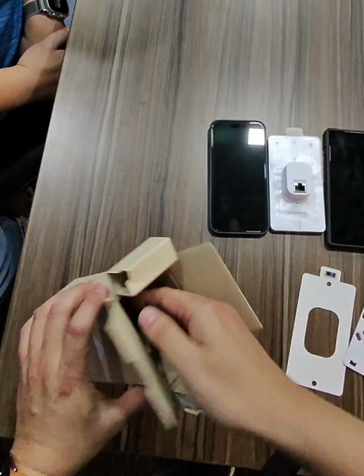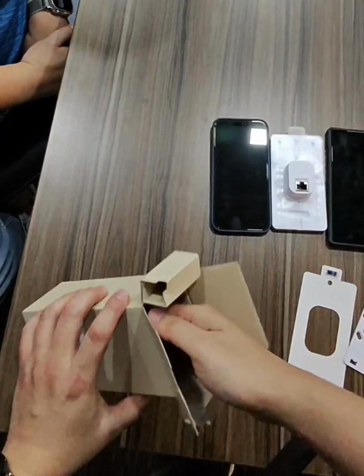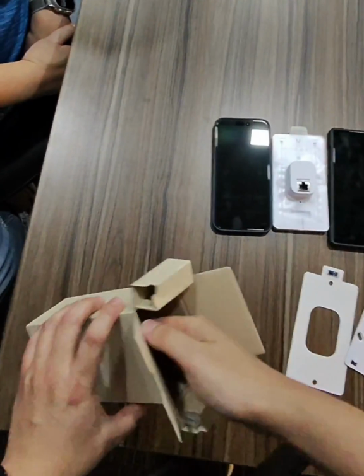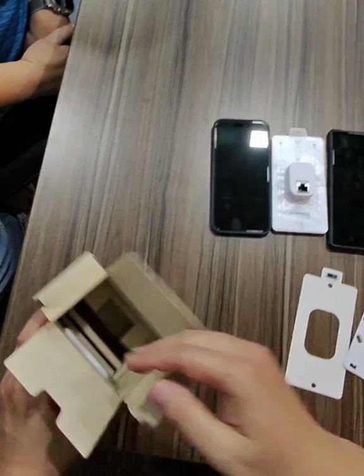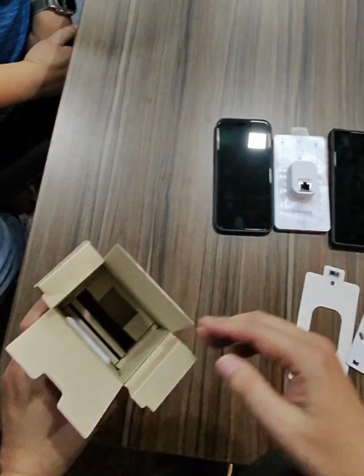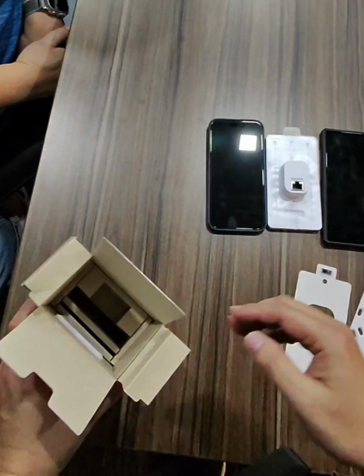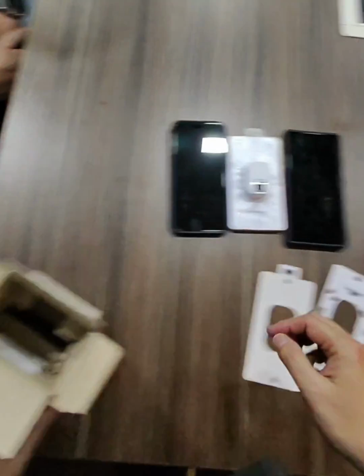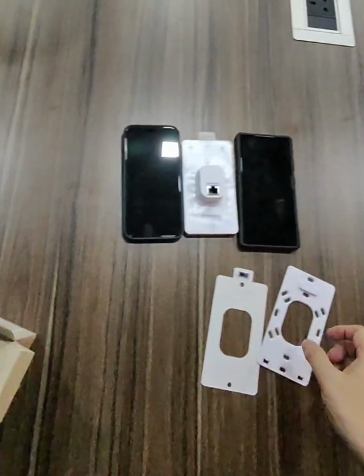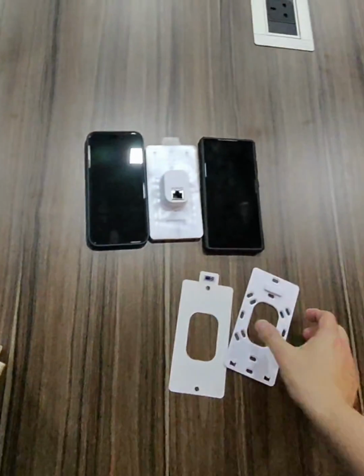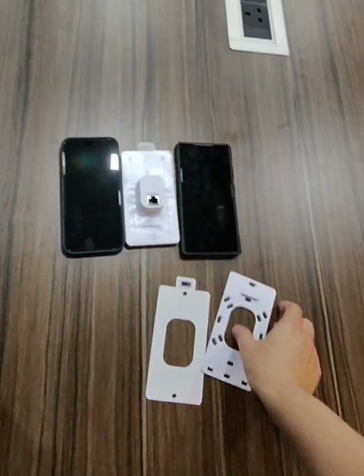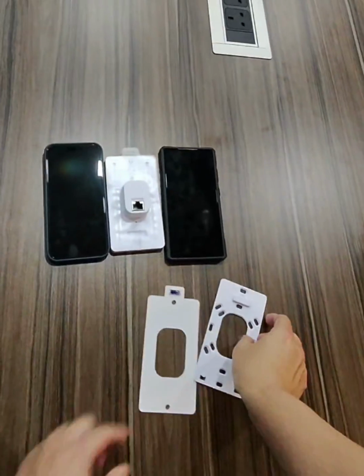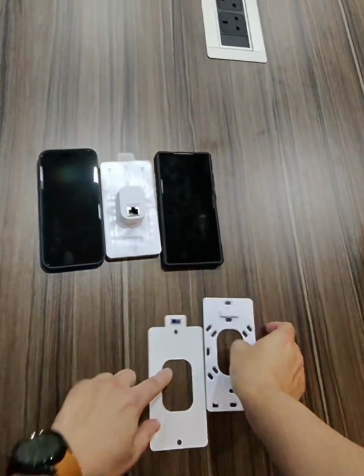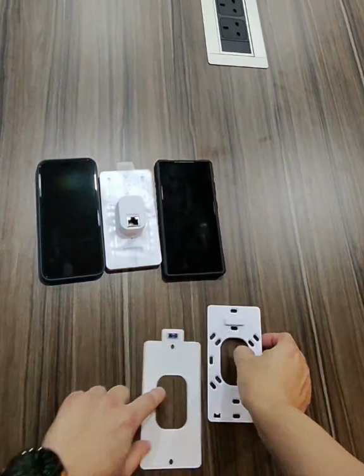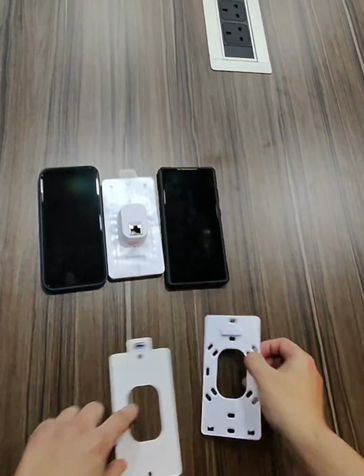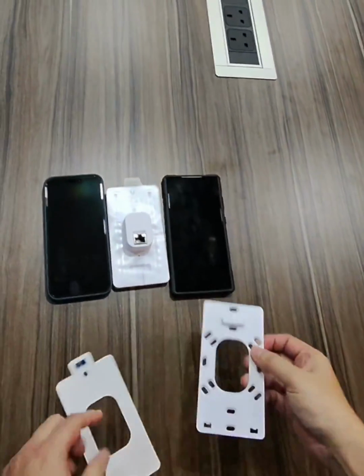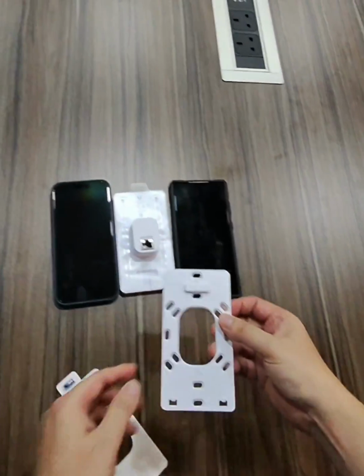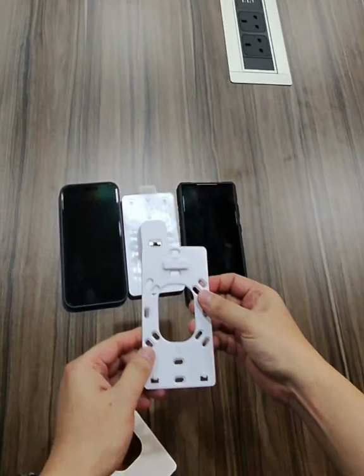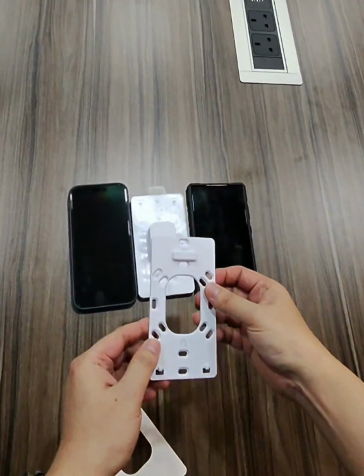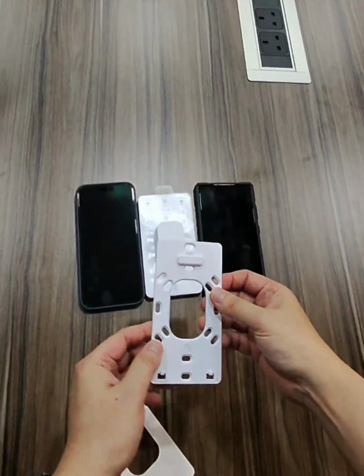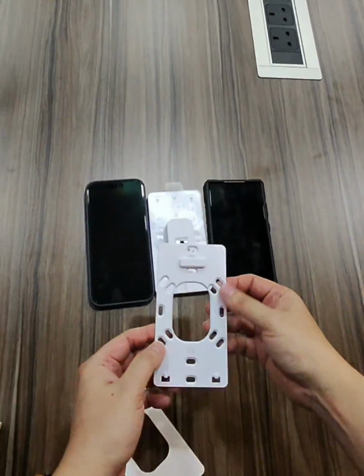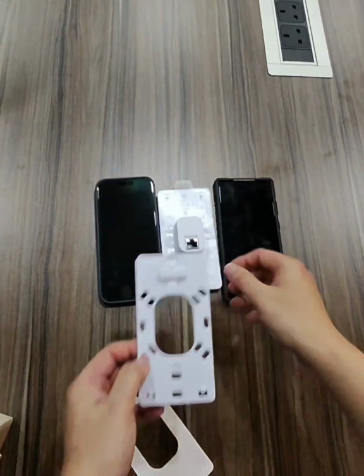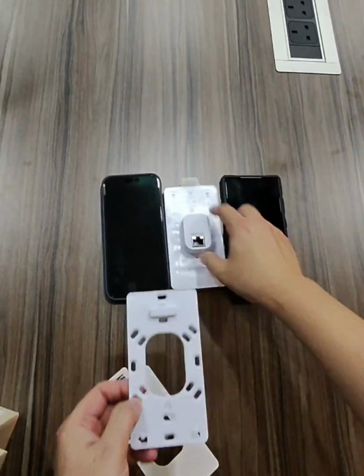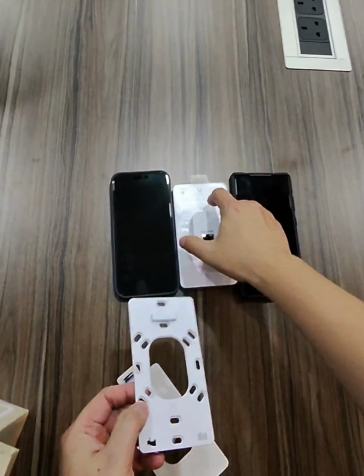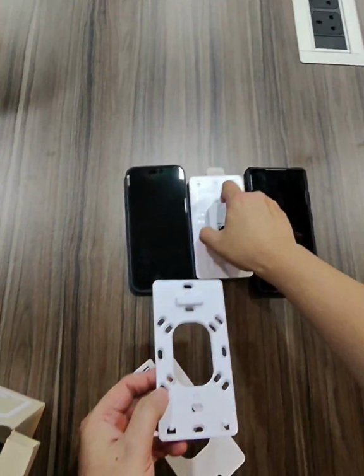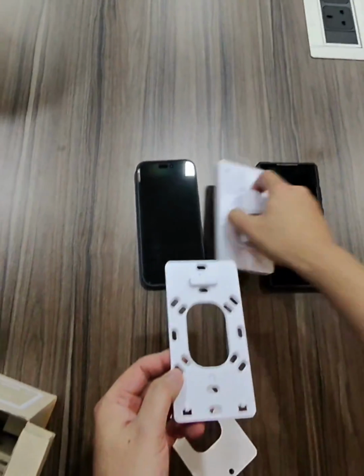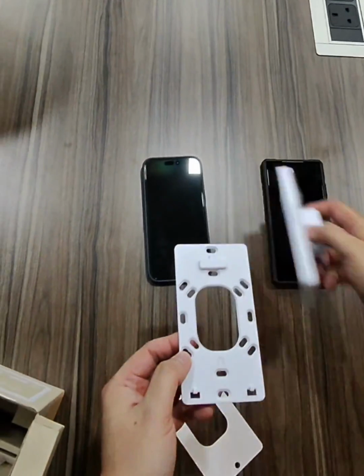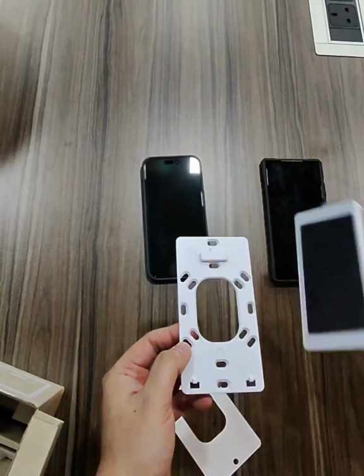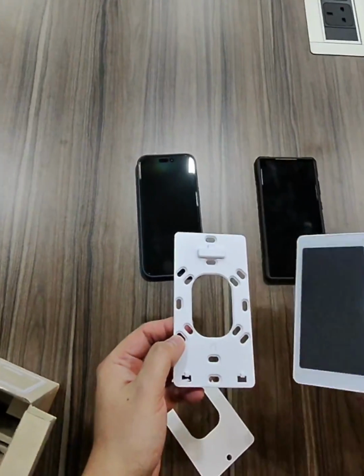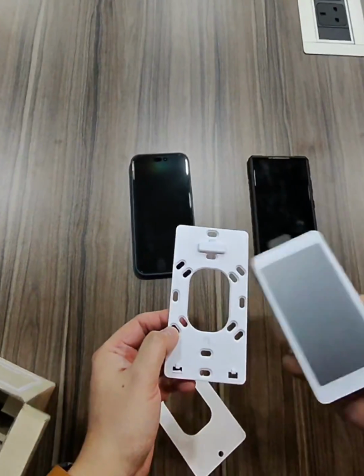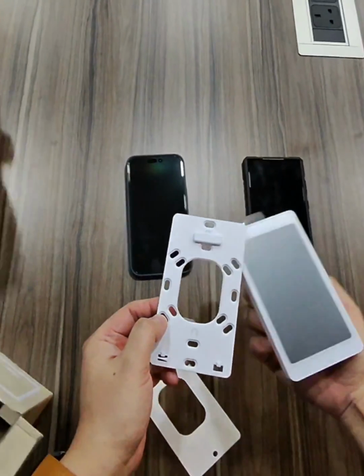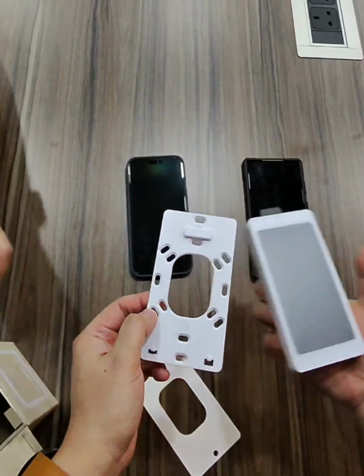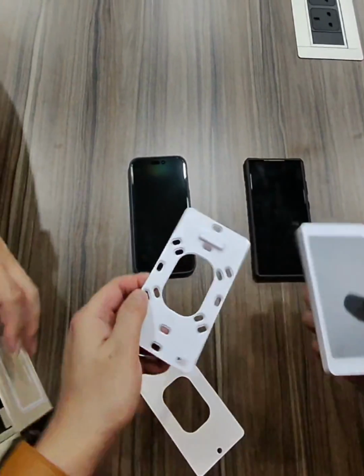Mounting bracket, and that's it. Quite simple, straightforward, easy to mount.